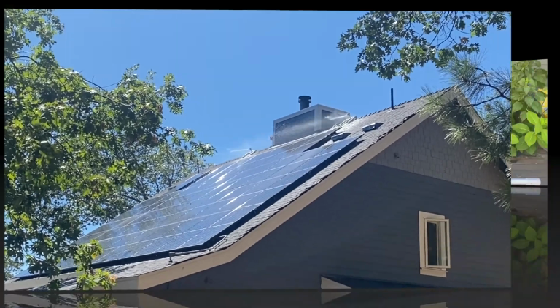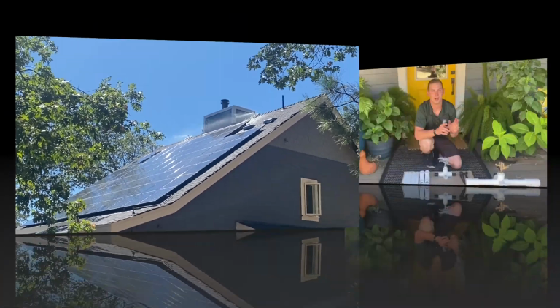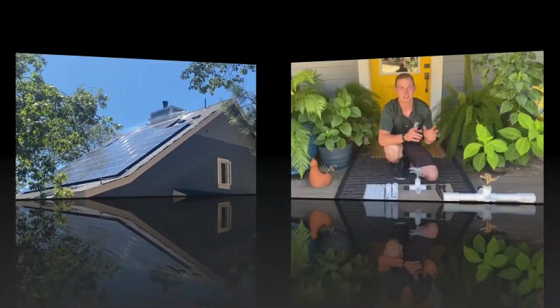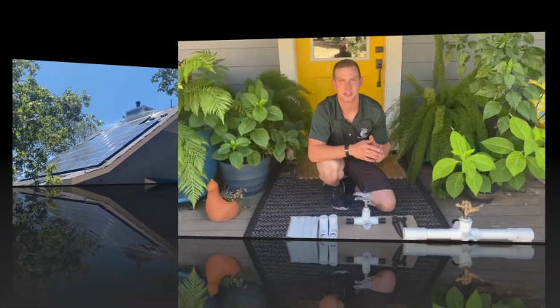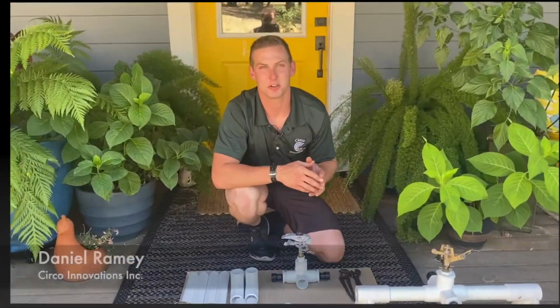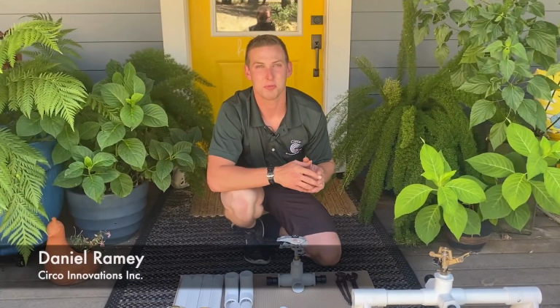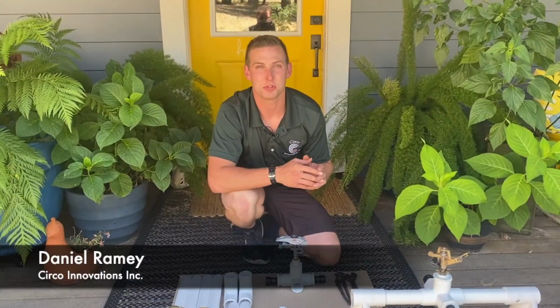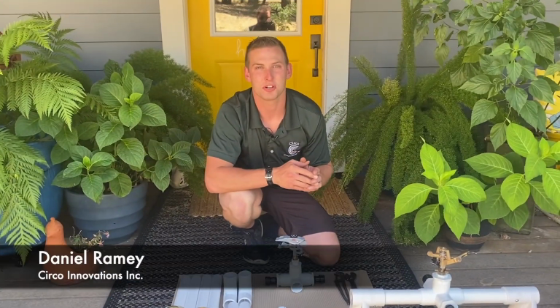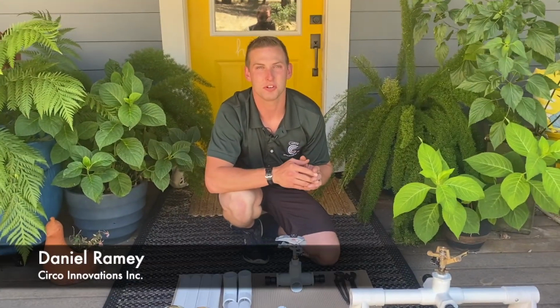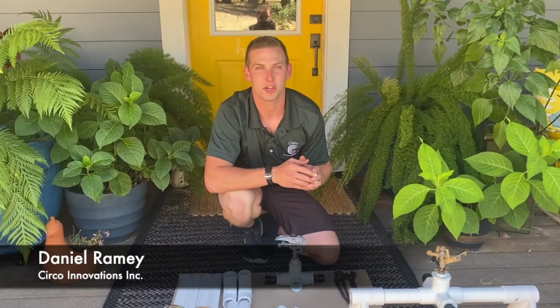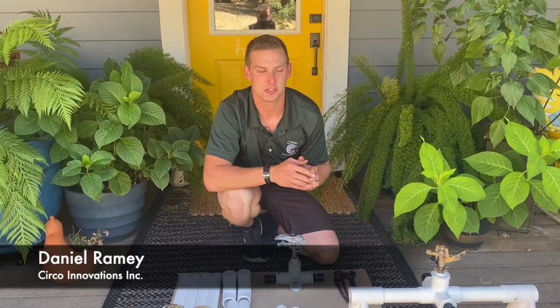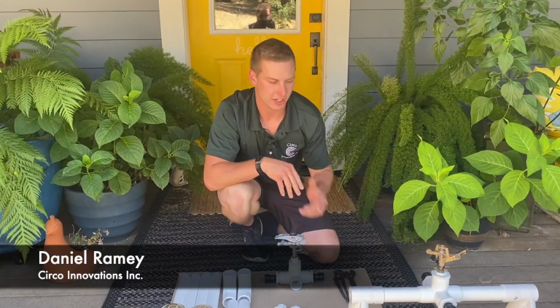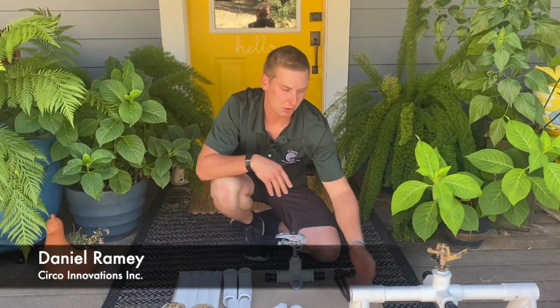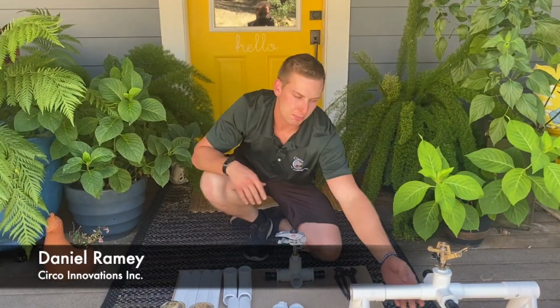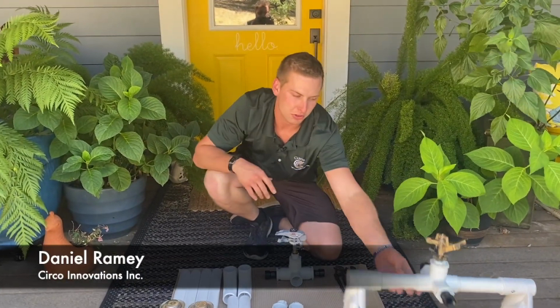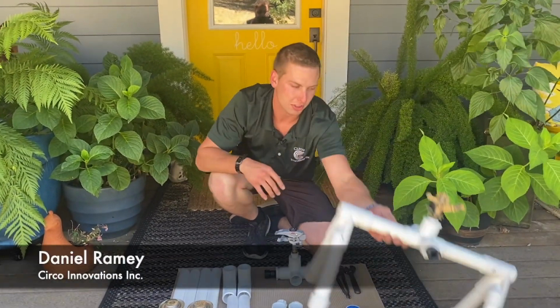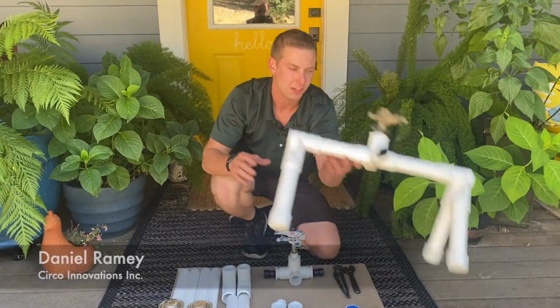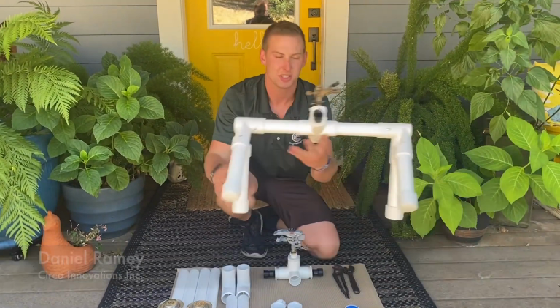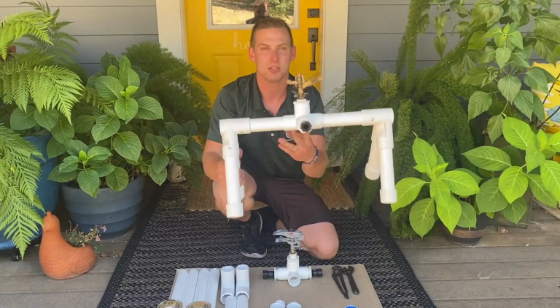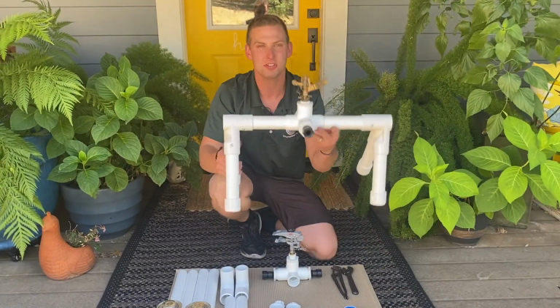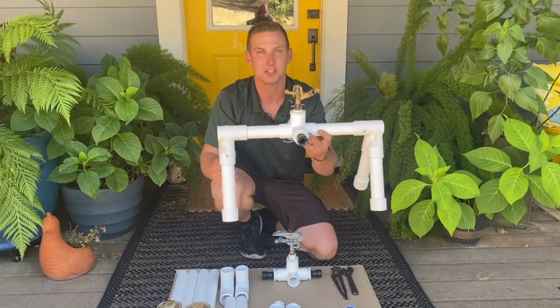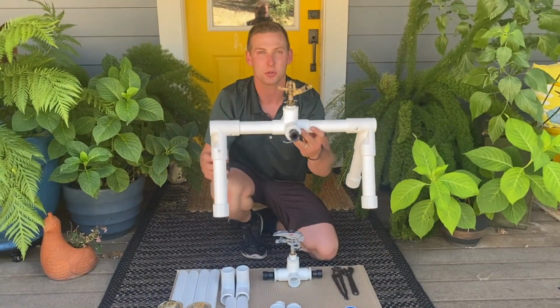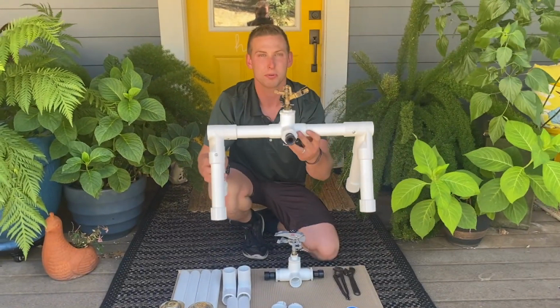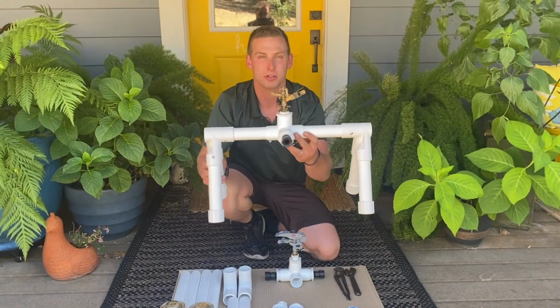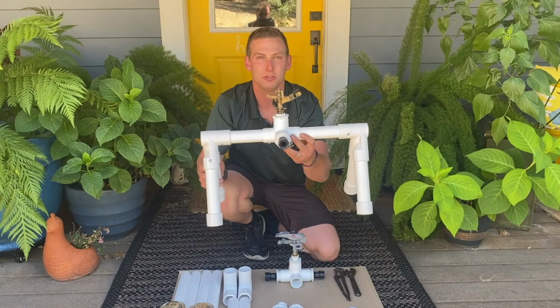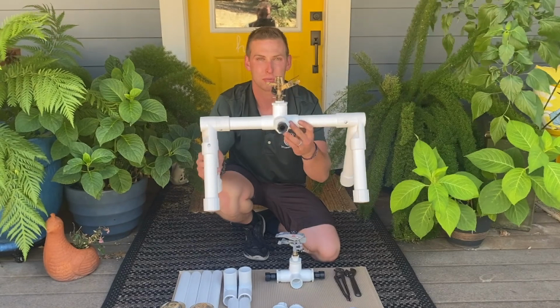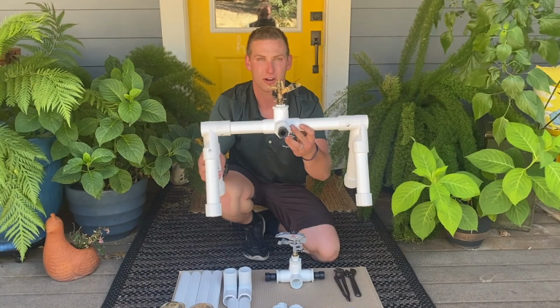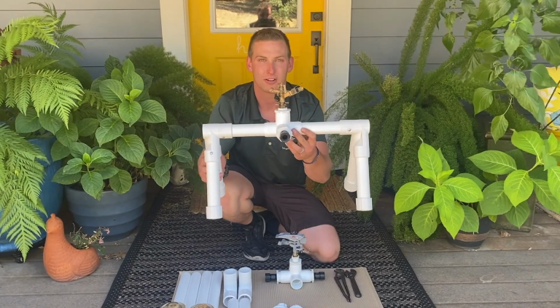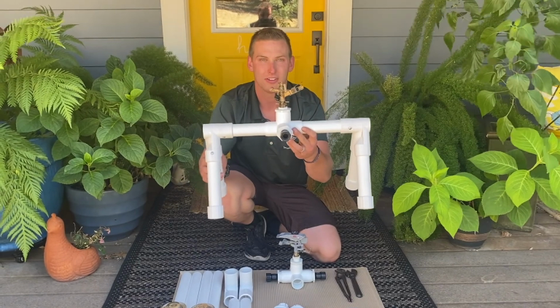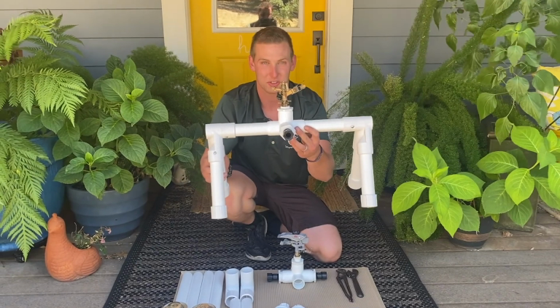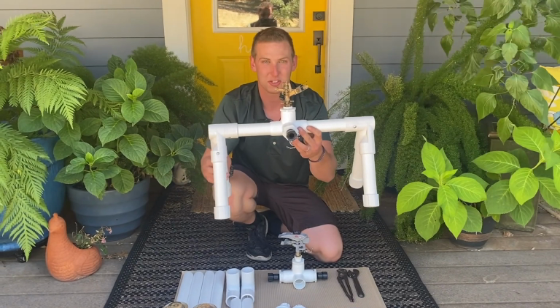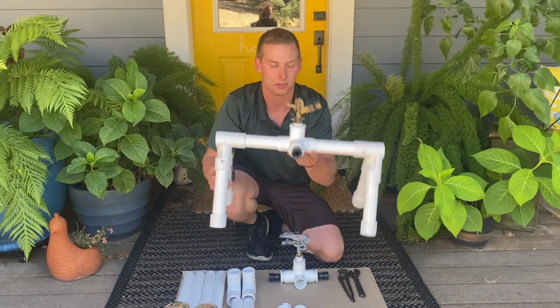Hi, it's Daniel Ramey with Circle Innovations. Today we're going to be building this PVC solar panel sprayer. Let's get into it.